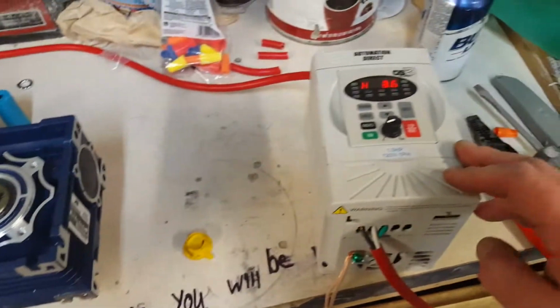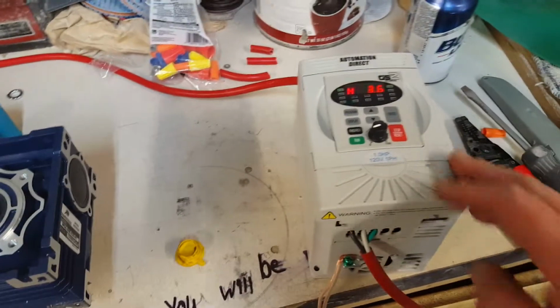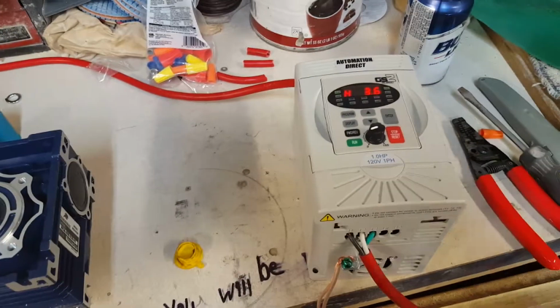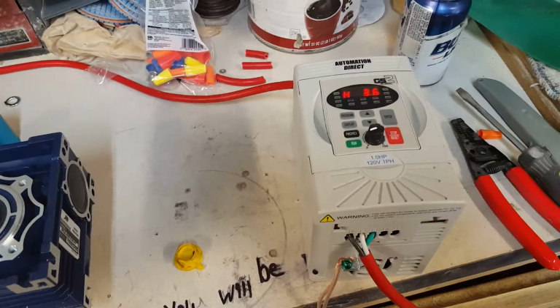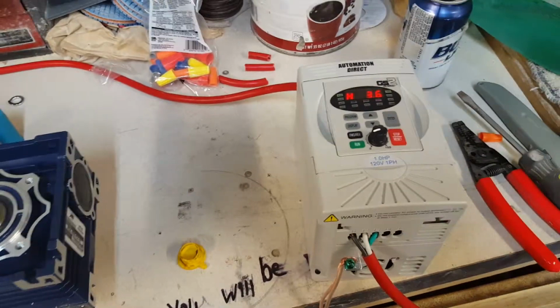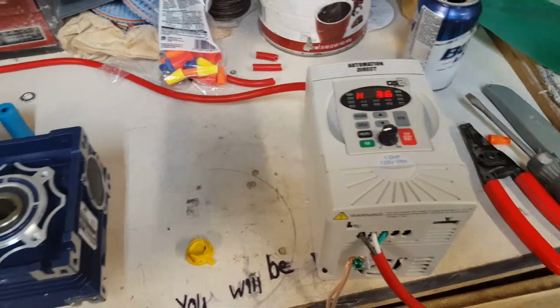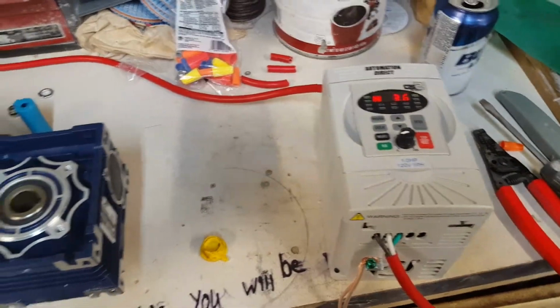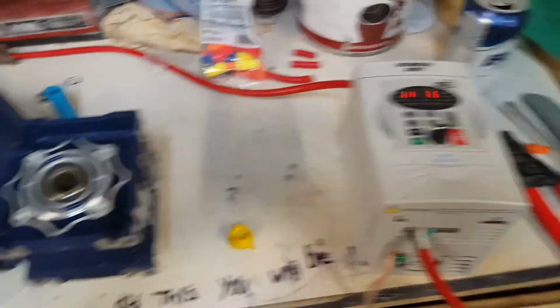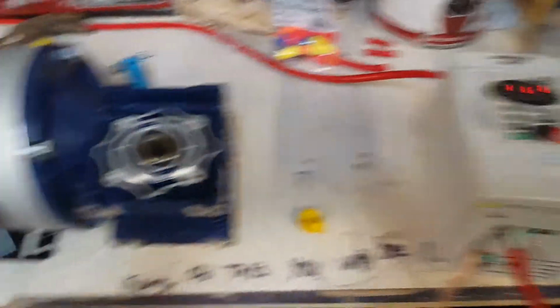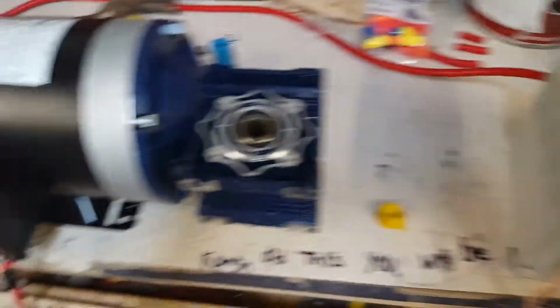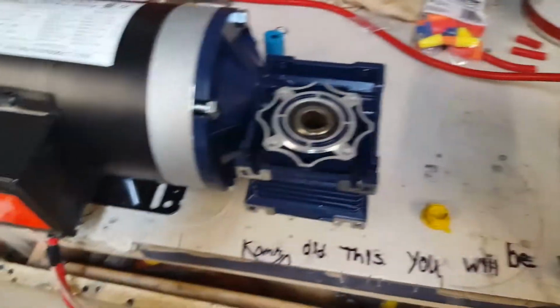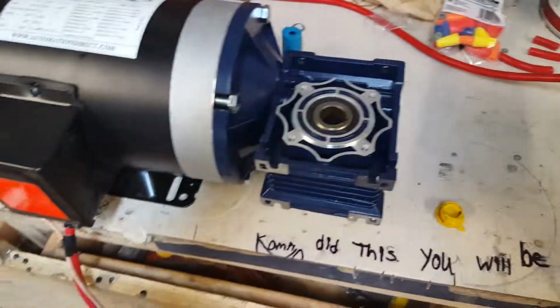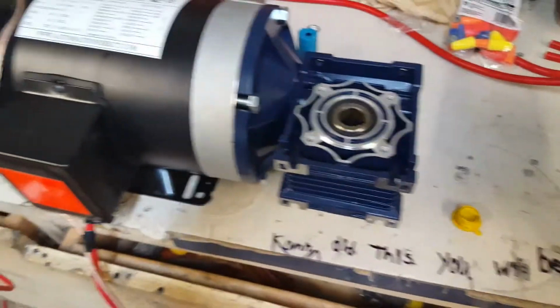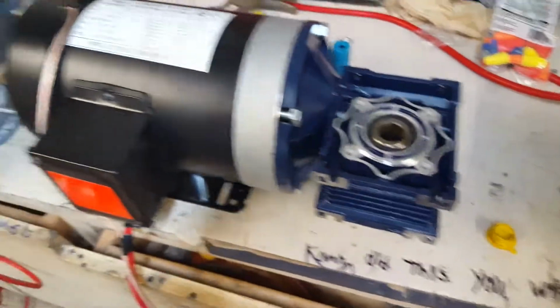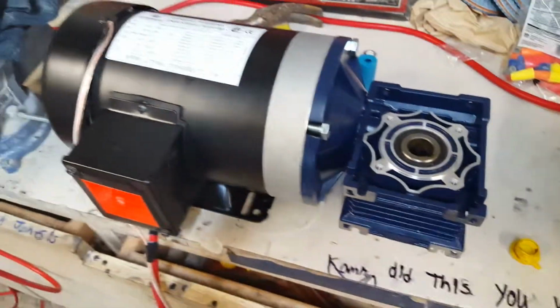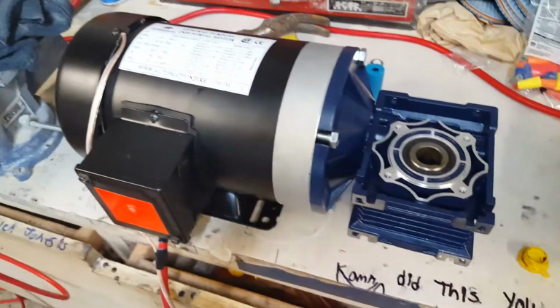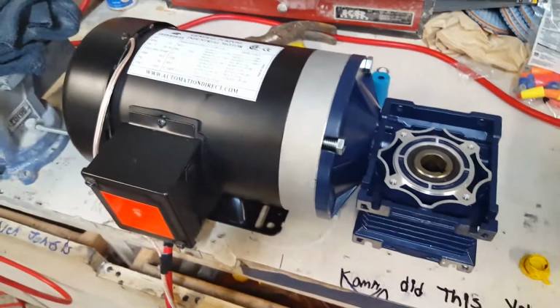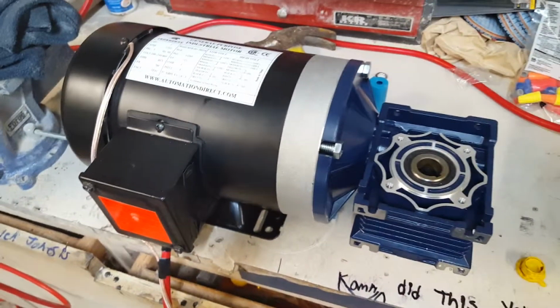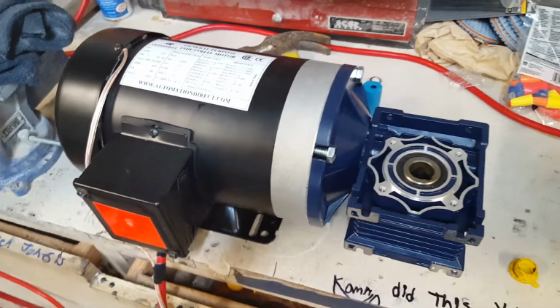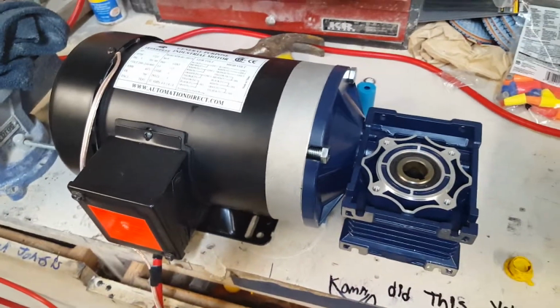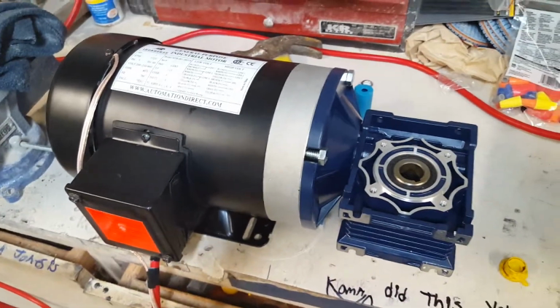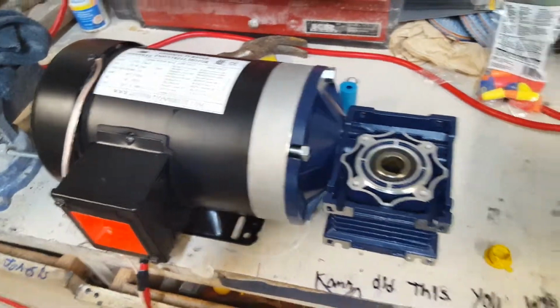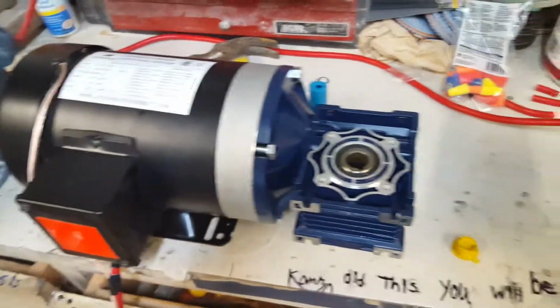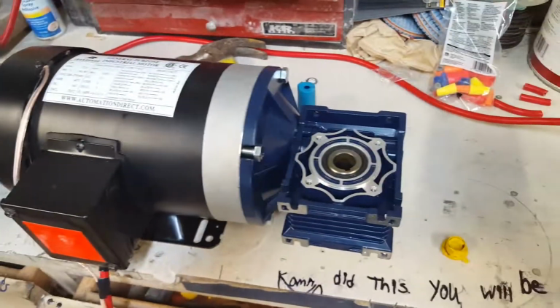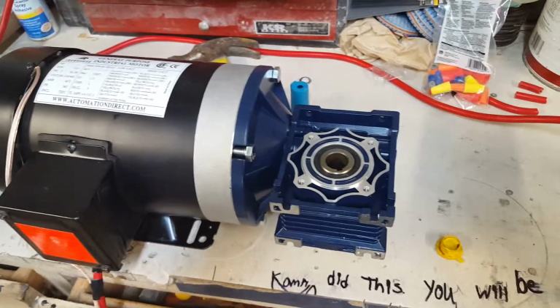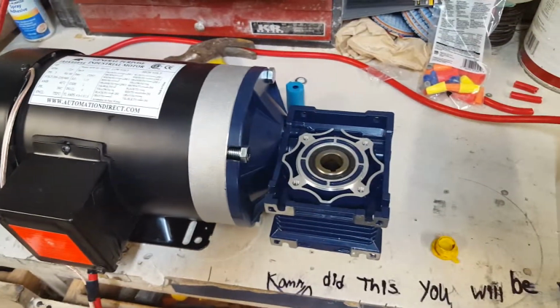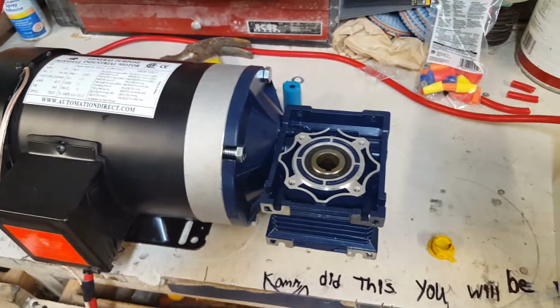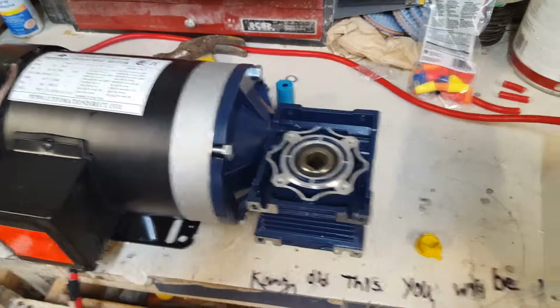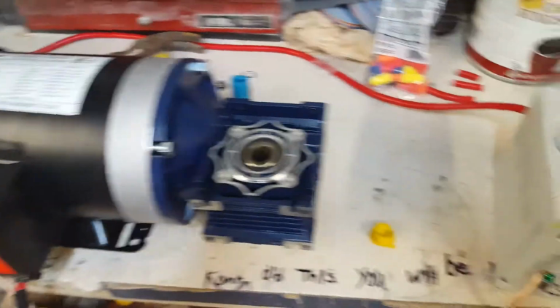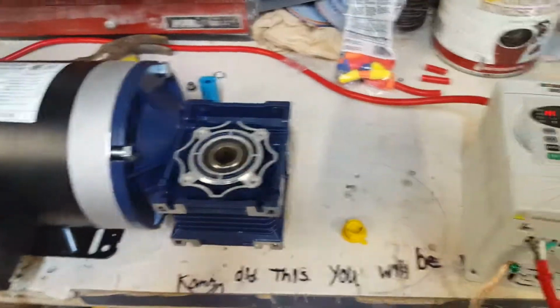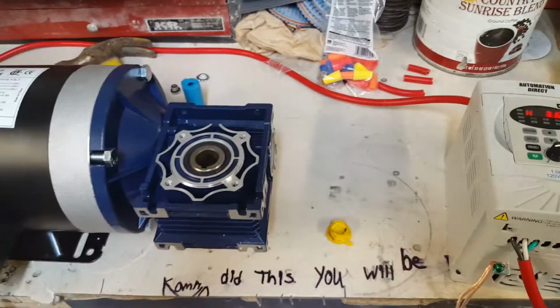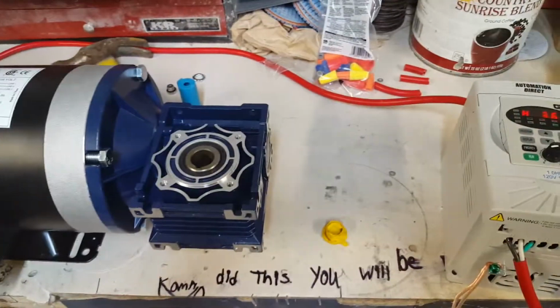I've got all these things from Automation Direct and they're going into the turntable setup. Thanks for watching.